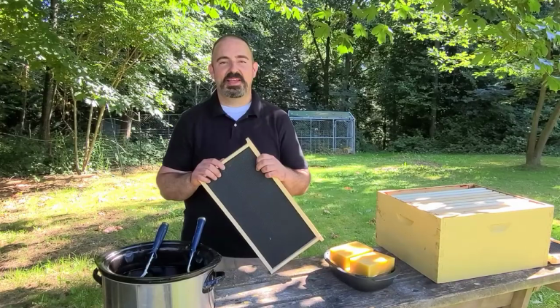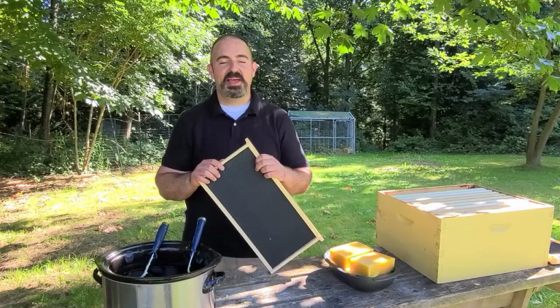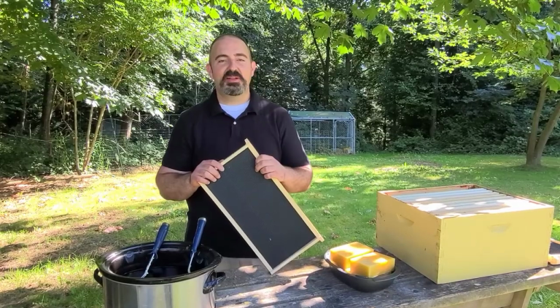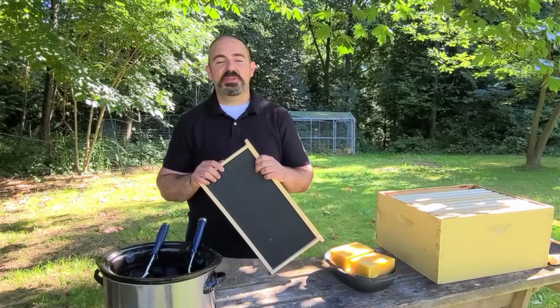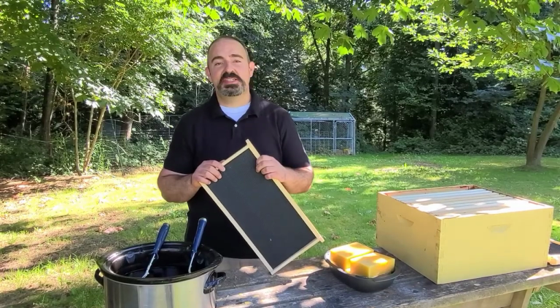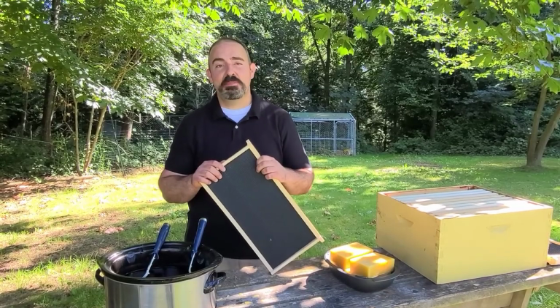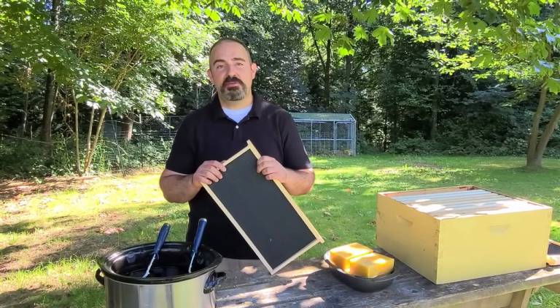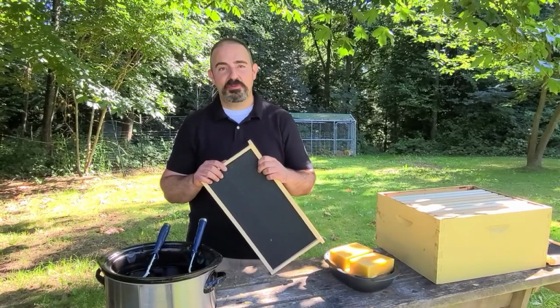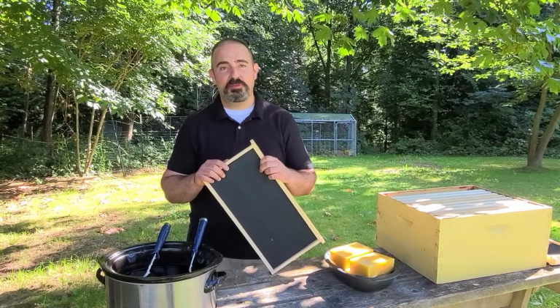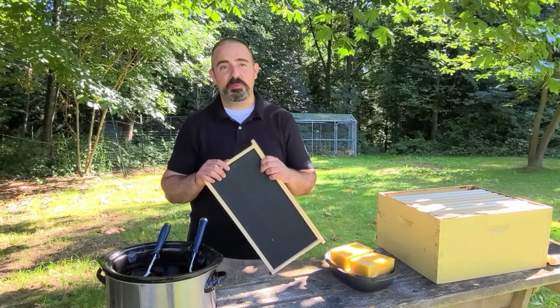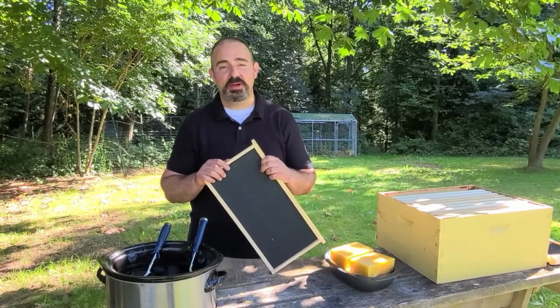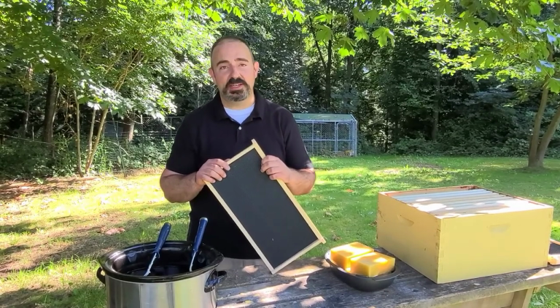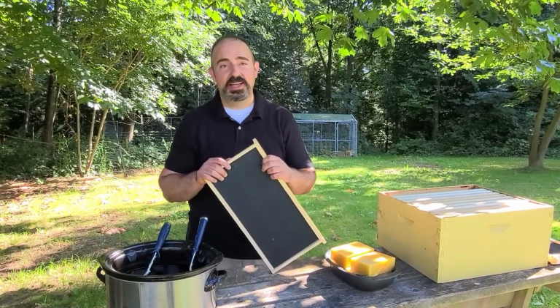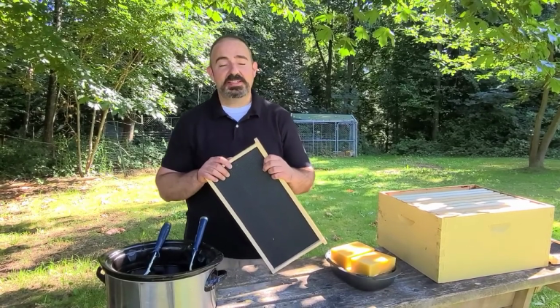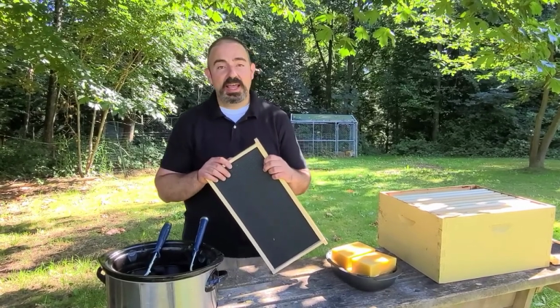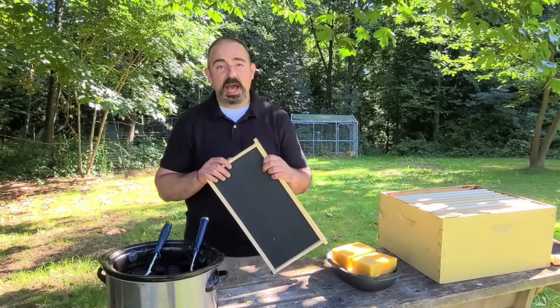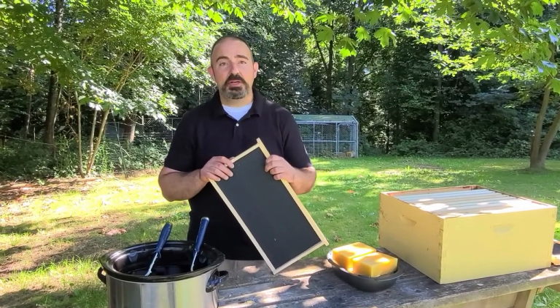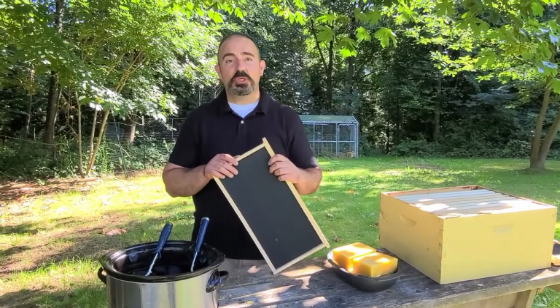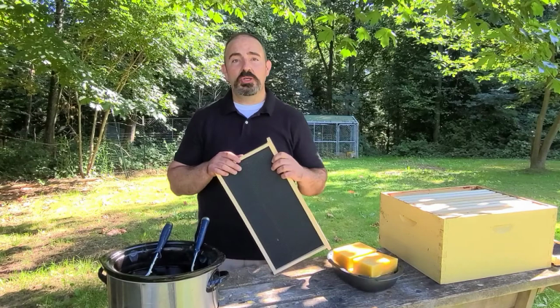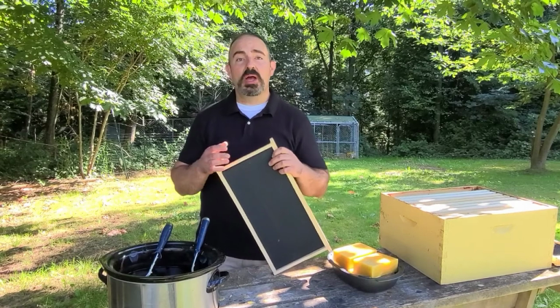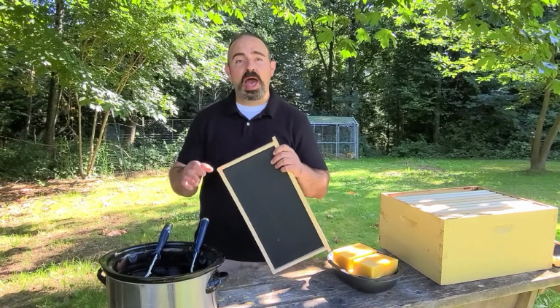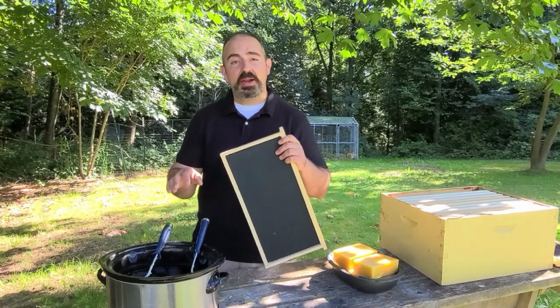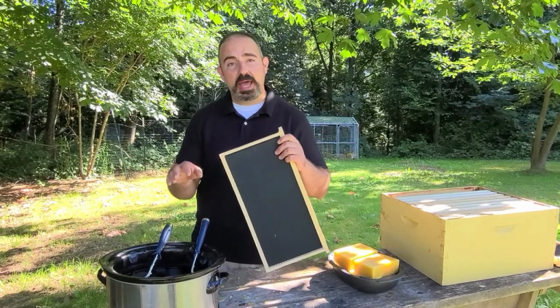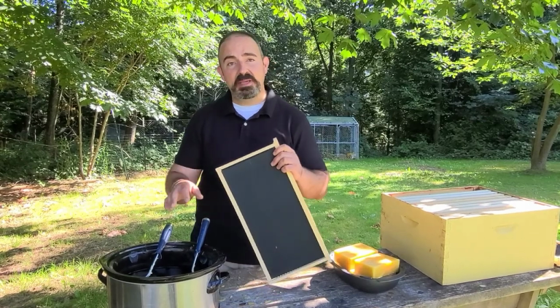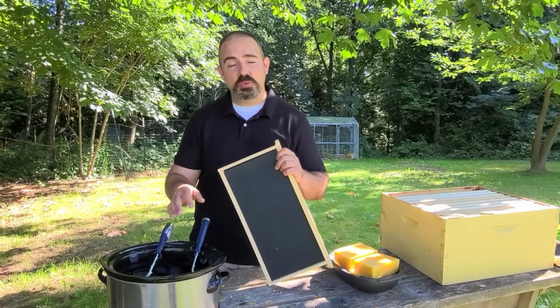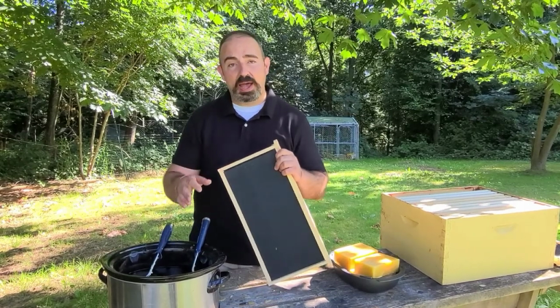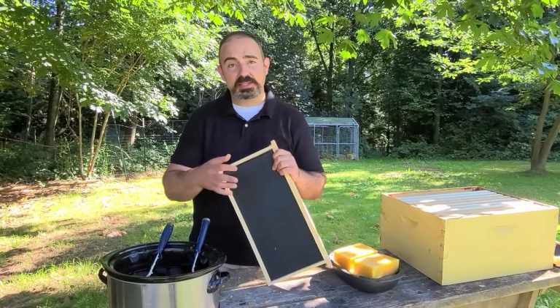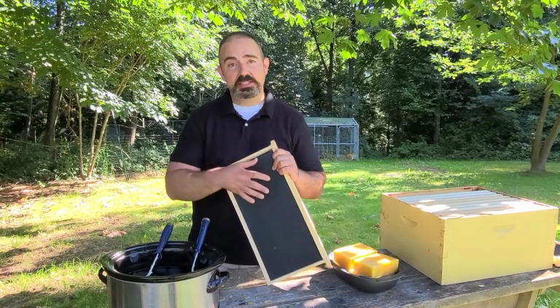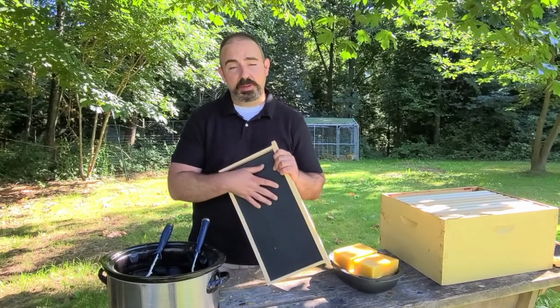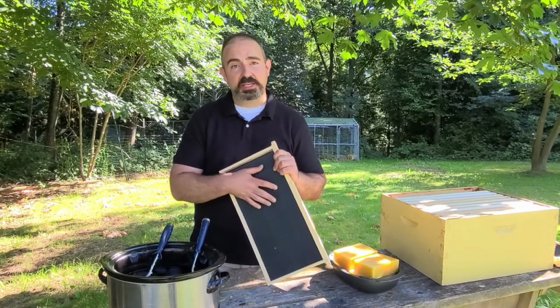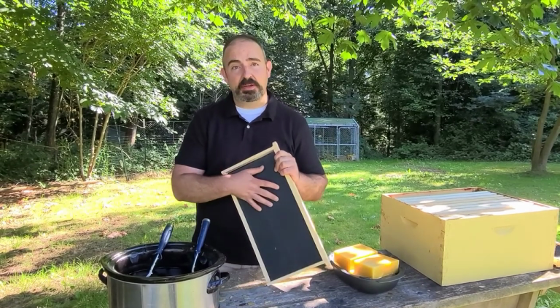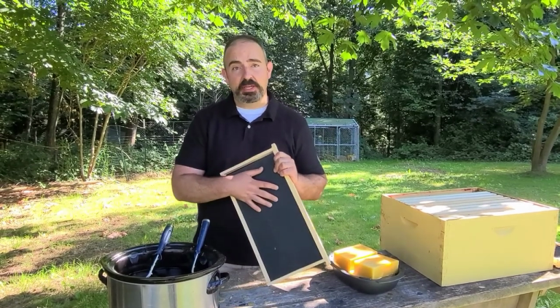Hello, this is Ted McFlaw from McFlaw Bee Art. Today, I'm going to show you how to add beeswax to plastic foundation.